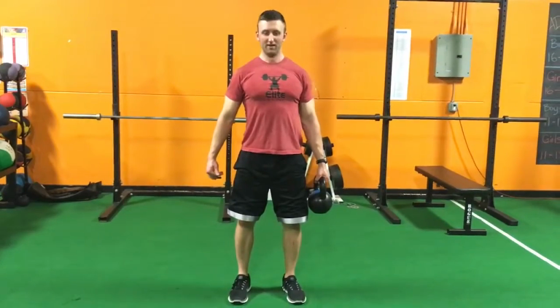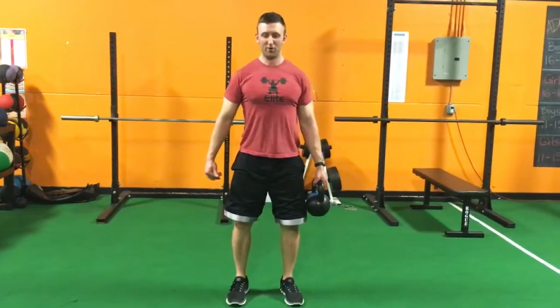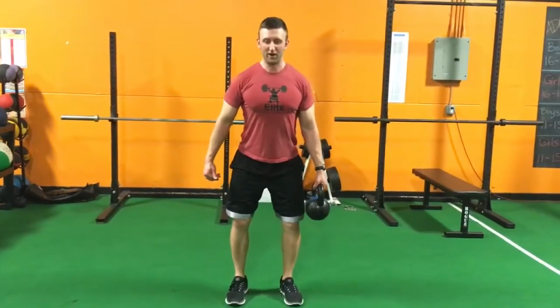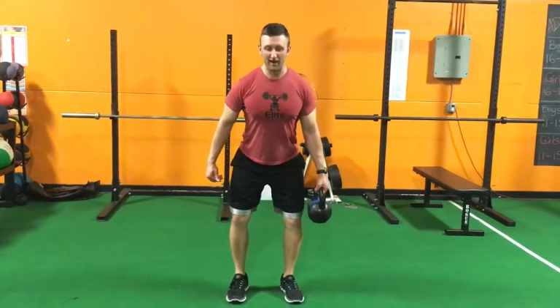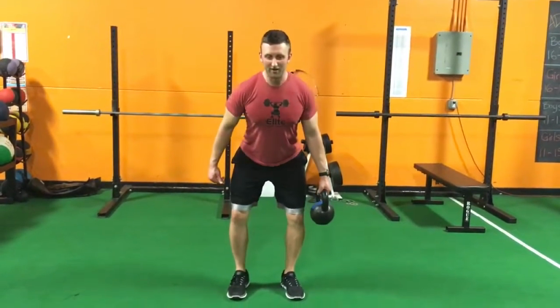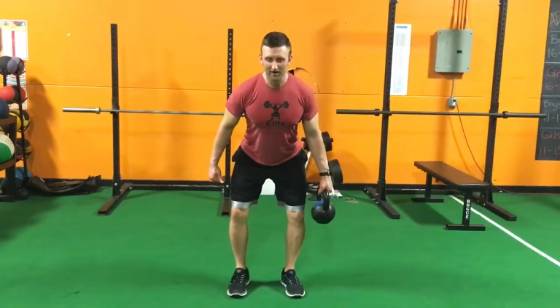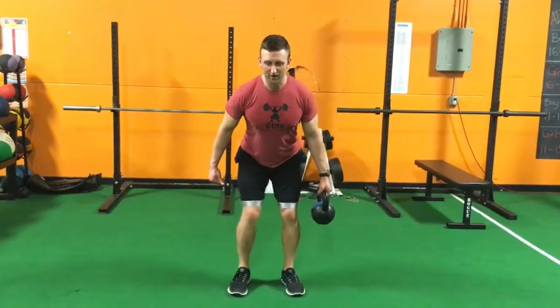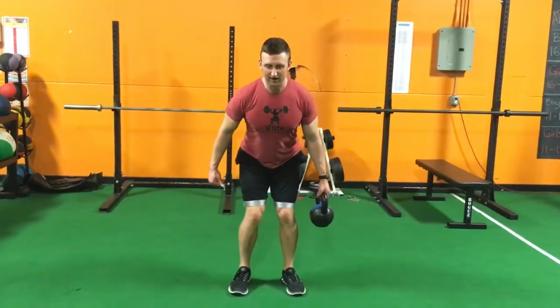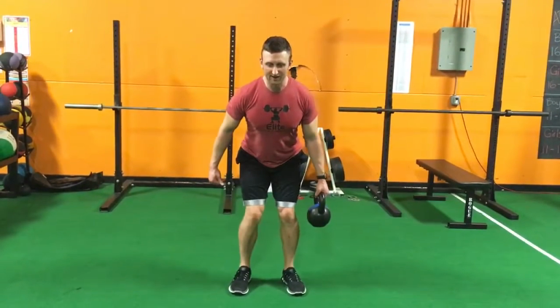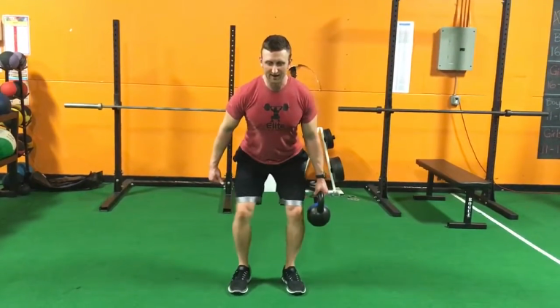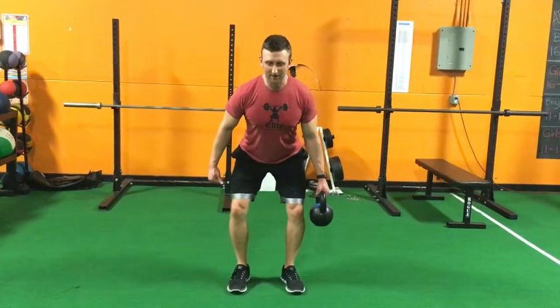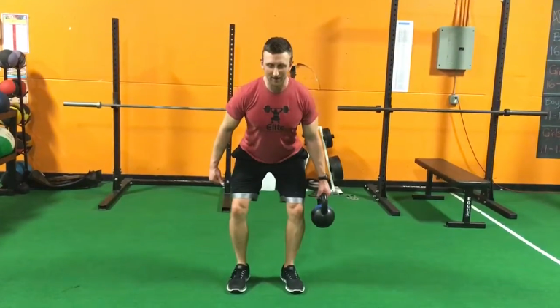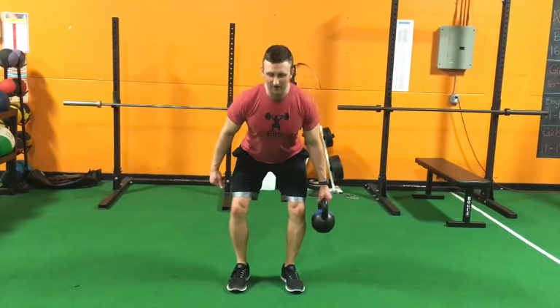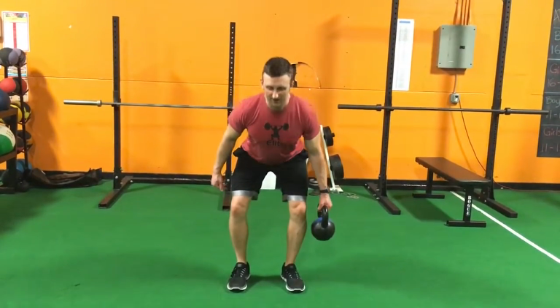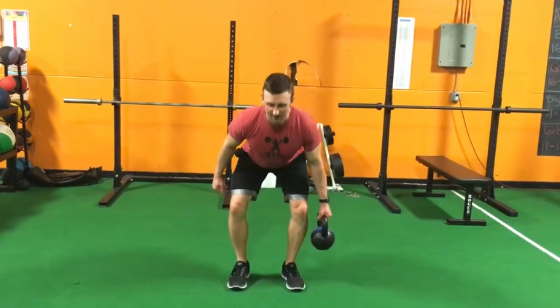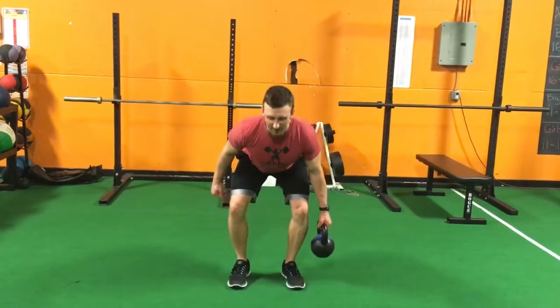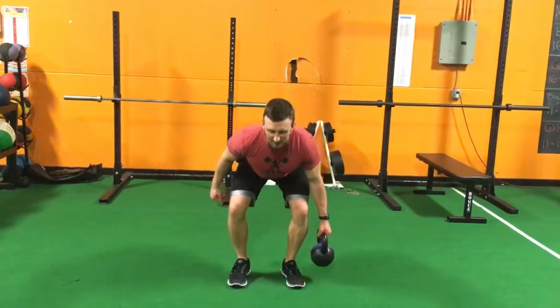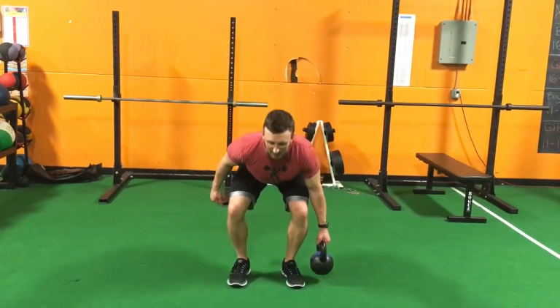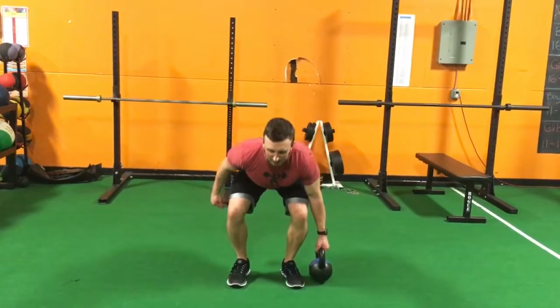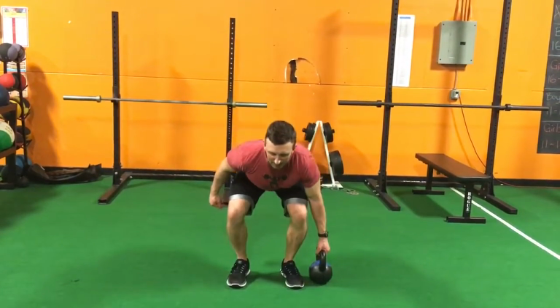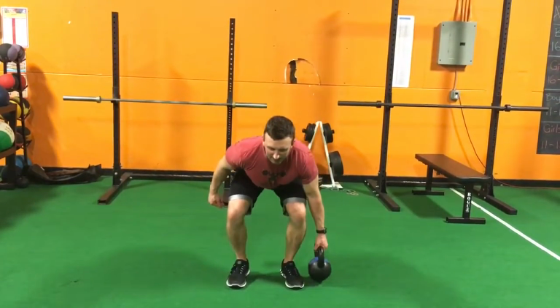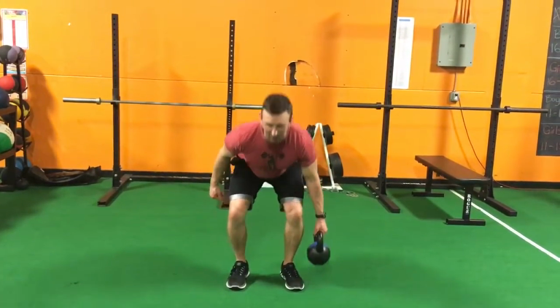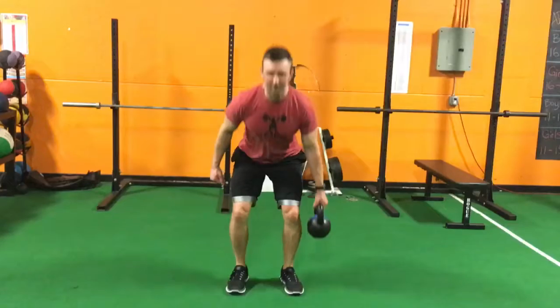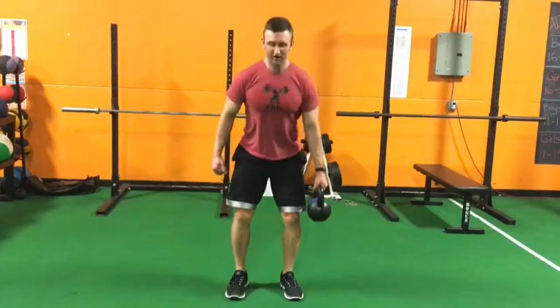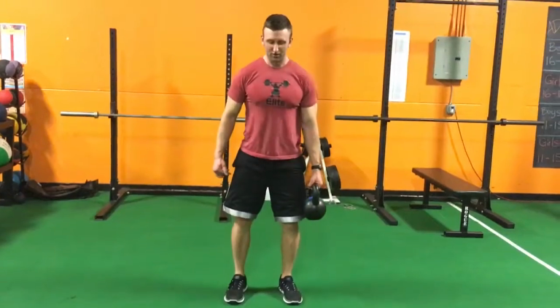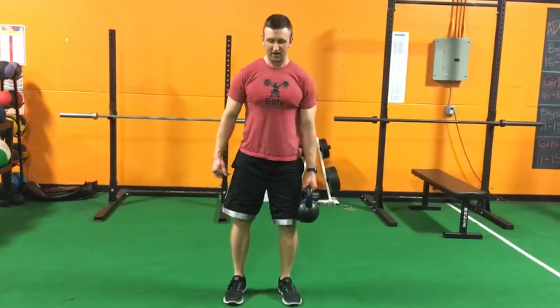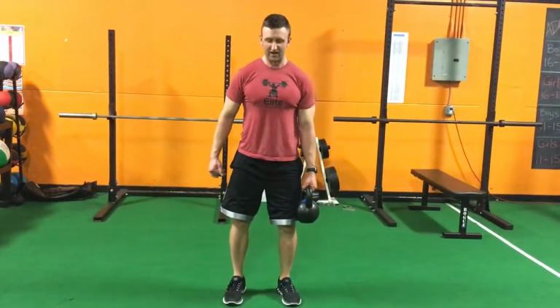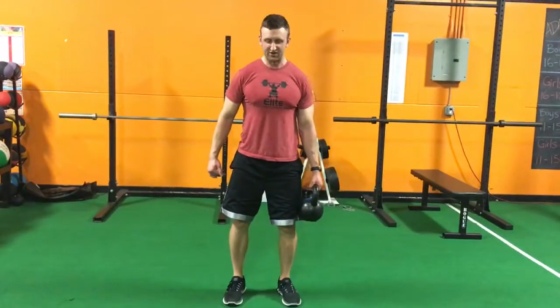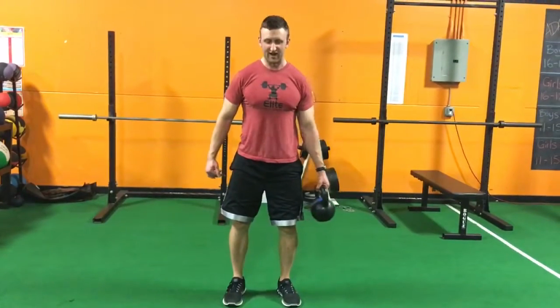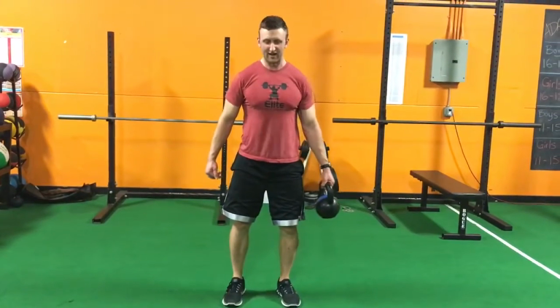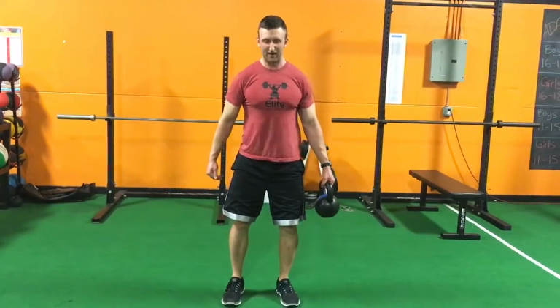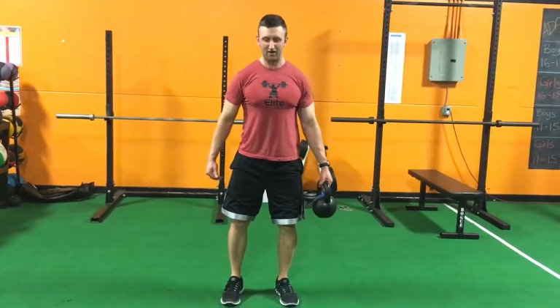So when you go down, don't let your knees come in, keep them out. Tap the weight on the ground, don't let it touch your side, keep it out.